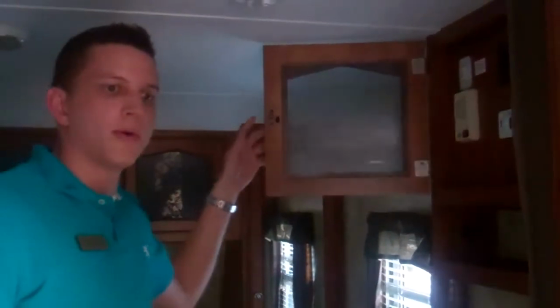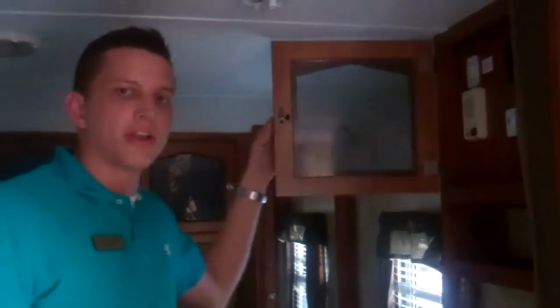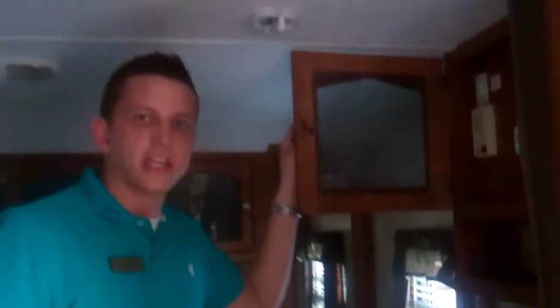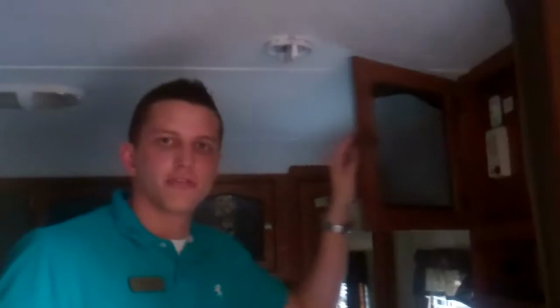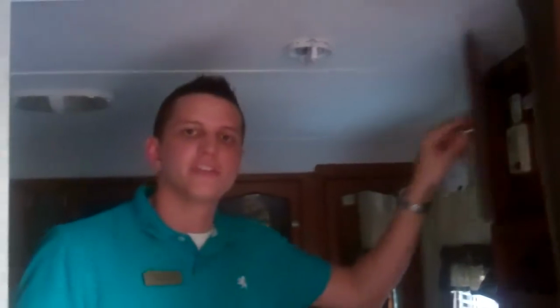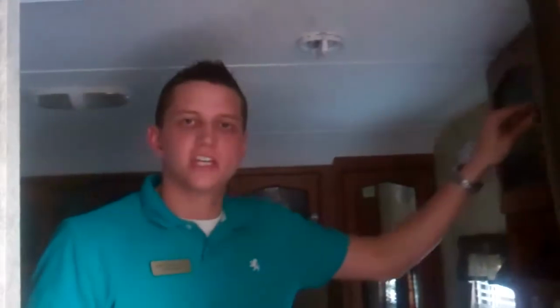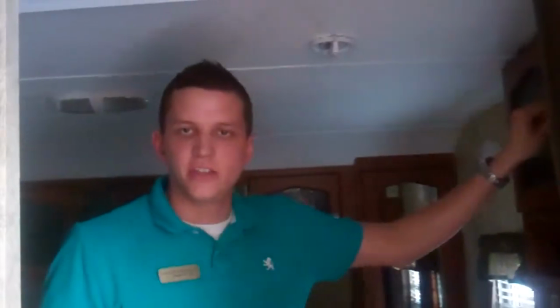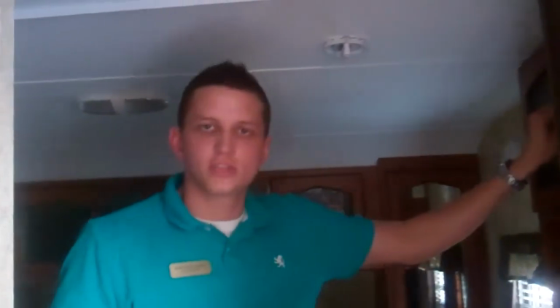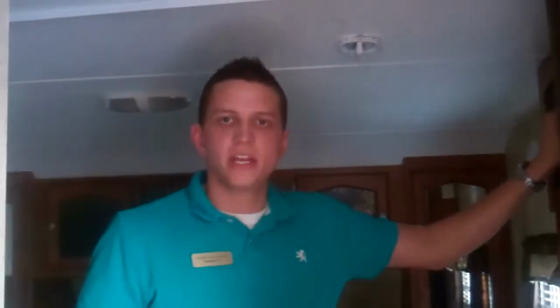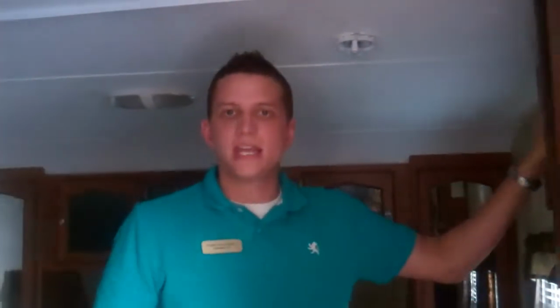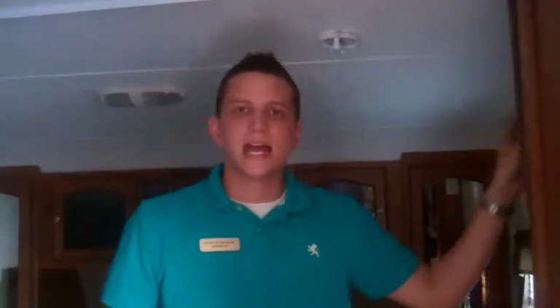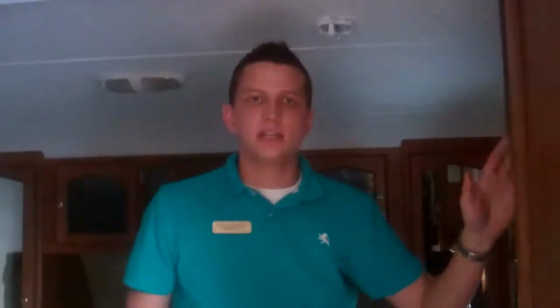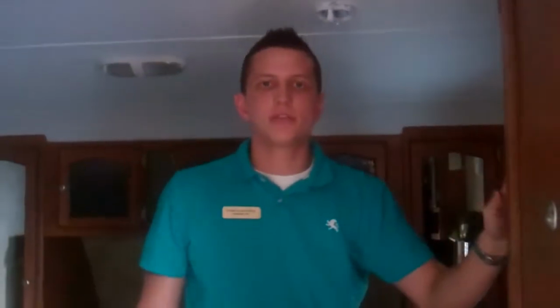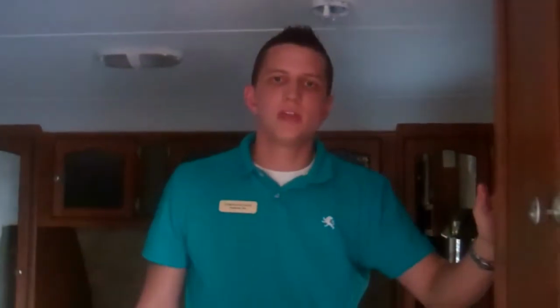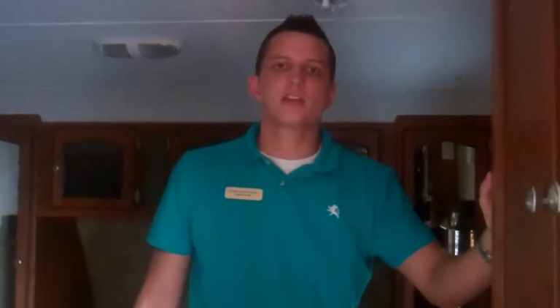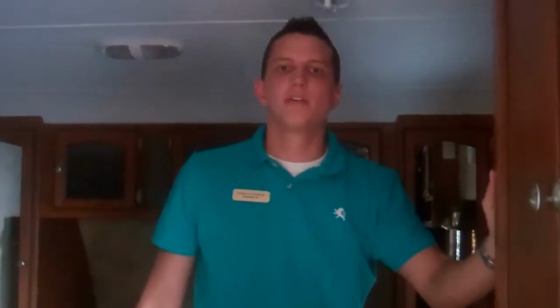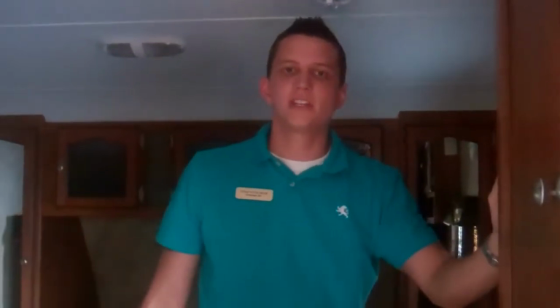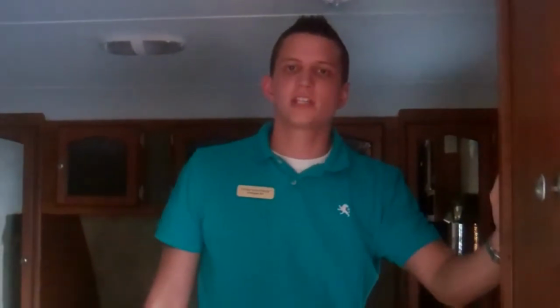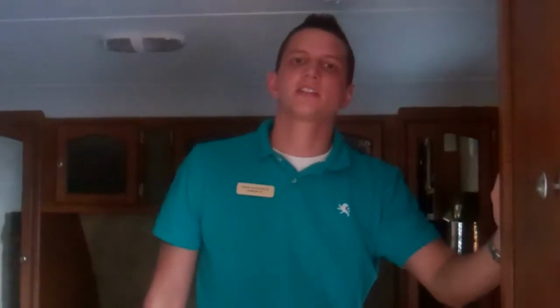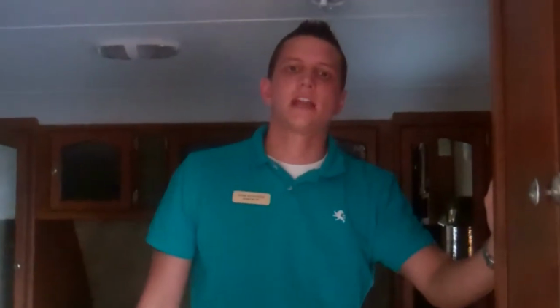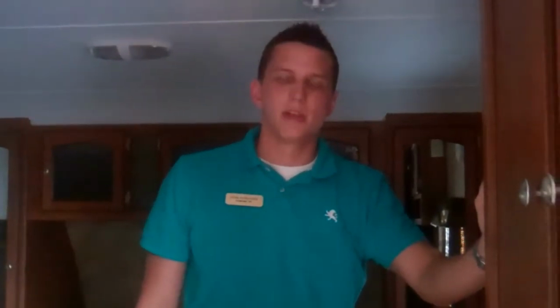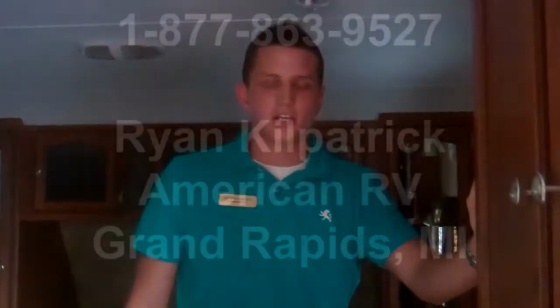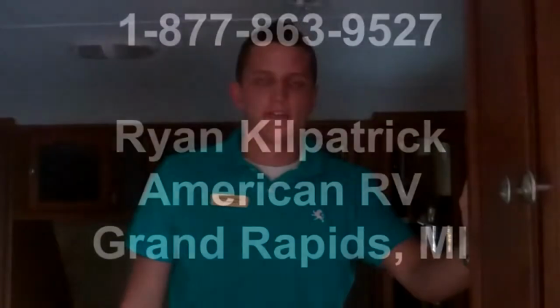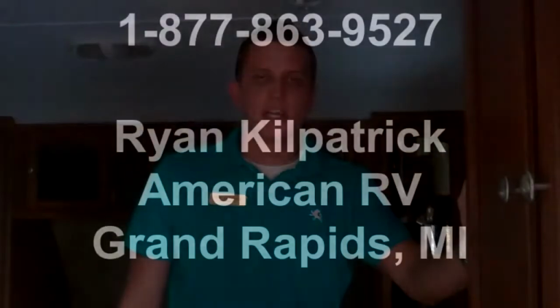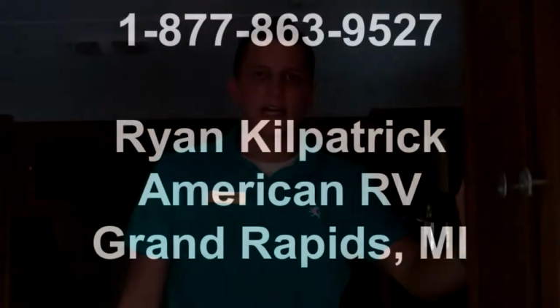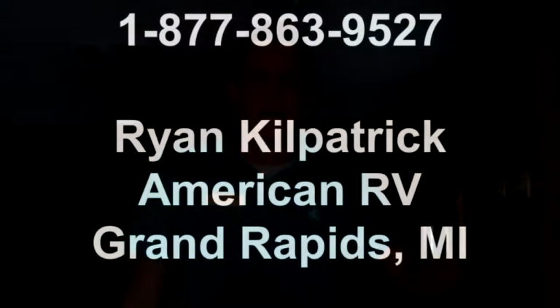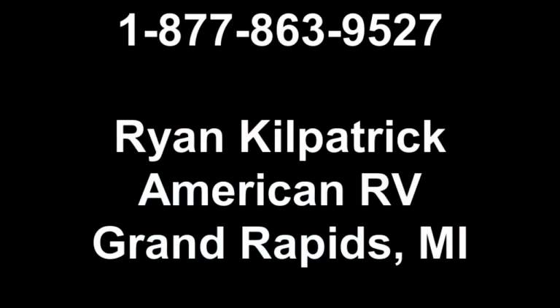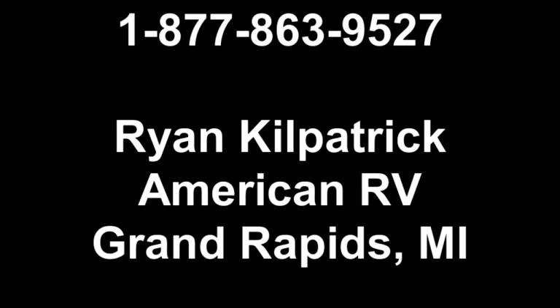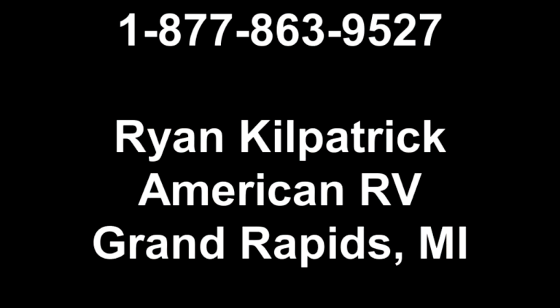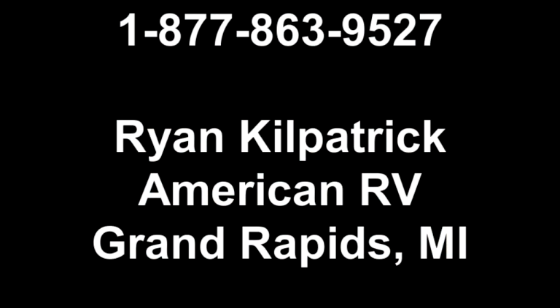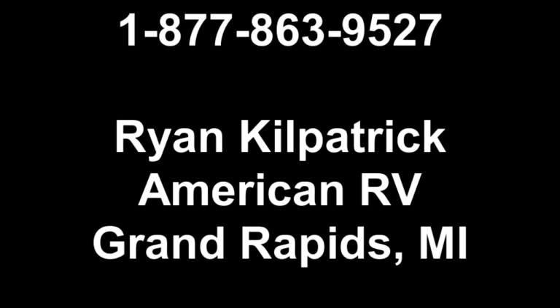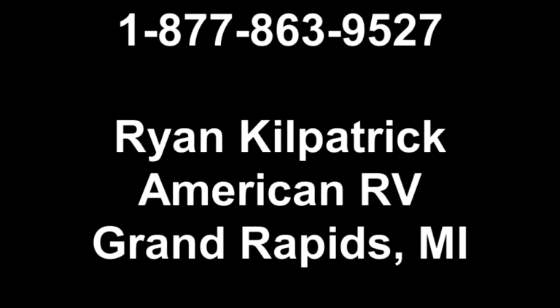I want to thank you for visiting the 2890 with me. Visit us at AmericanRV.com.